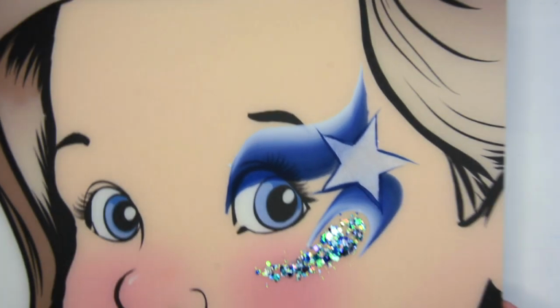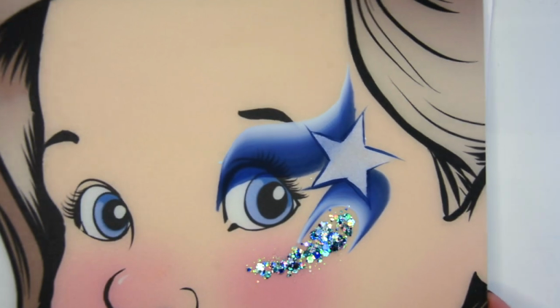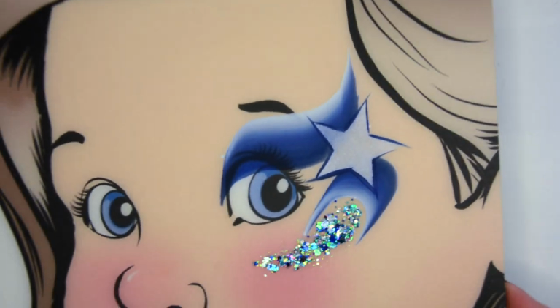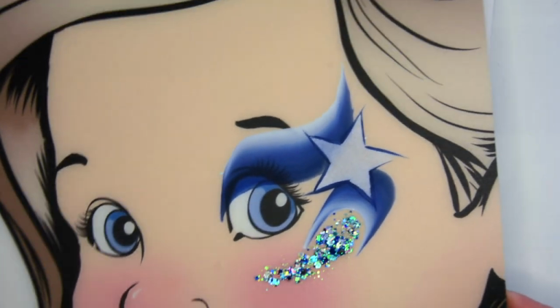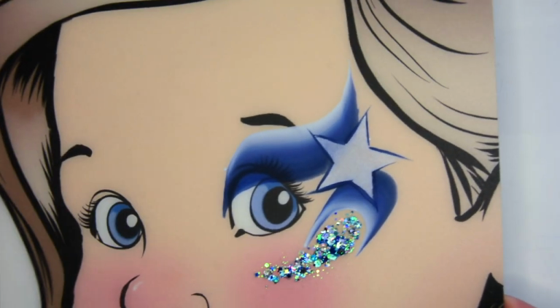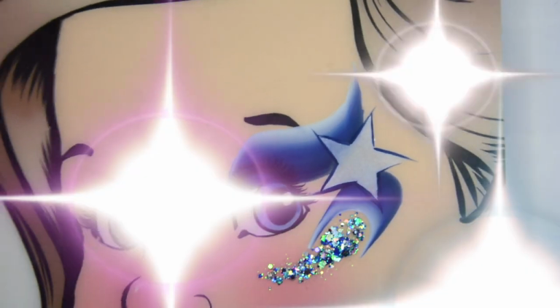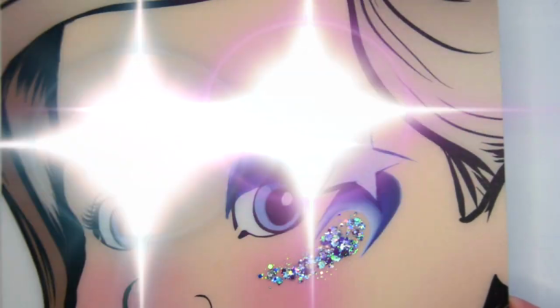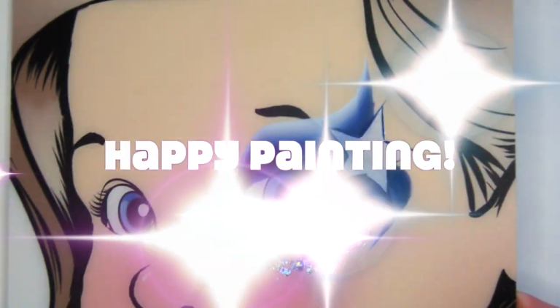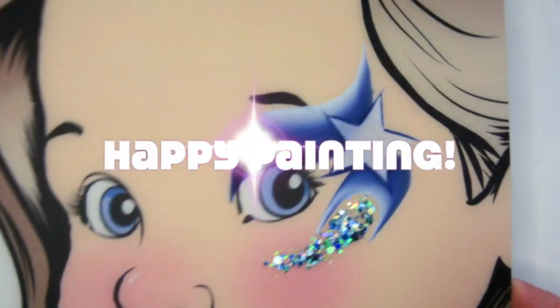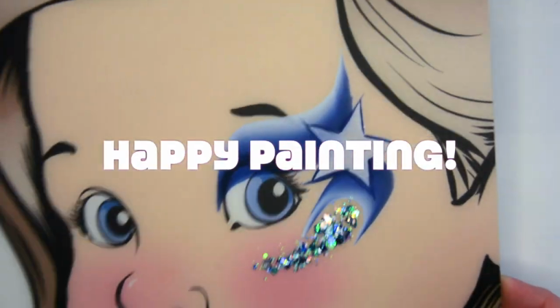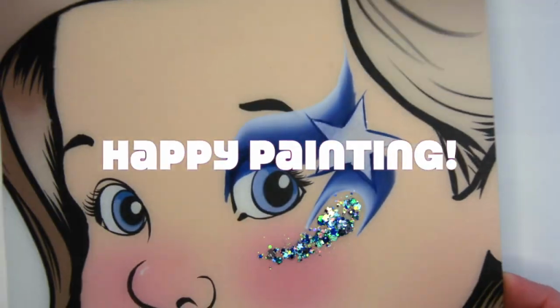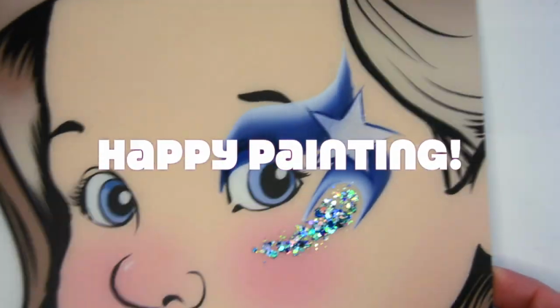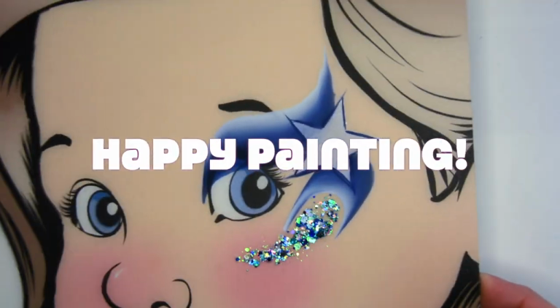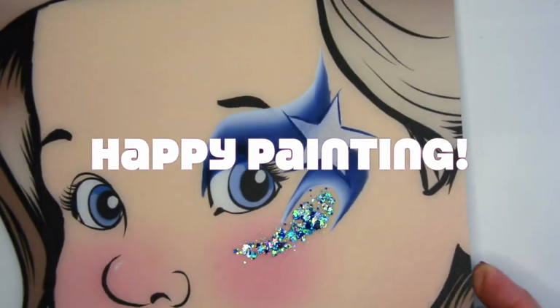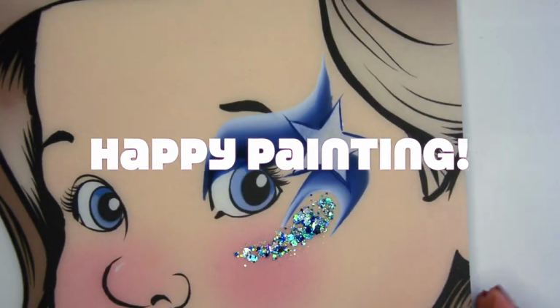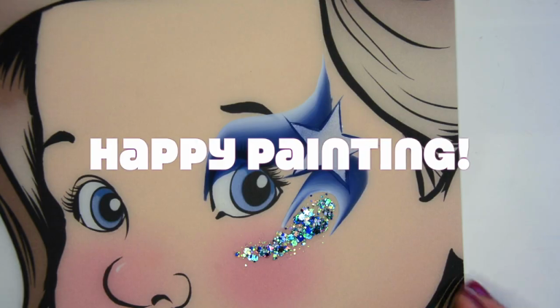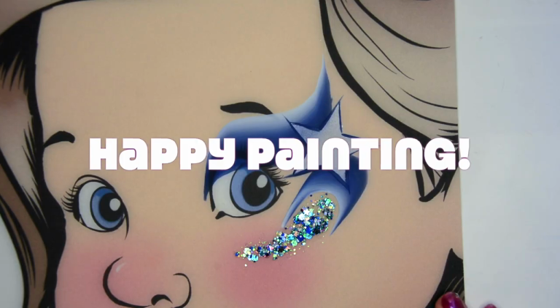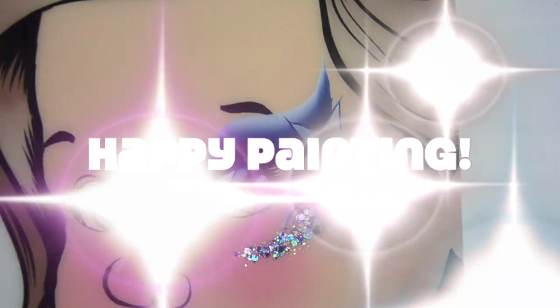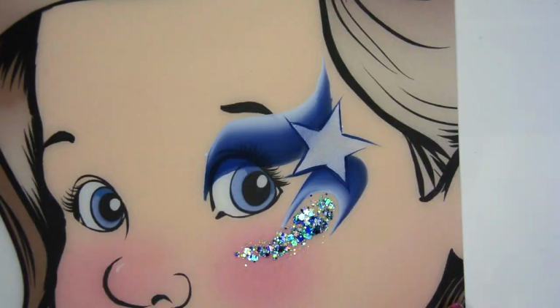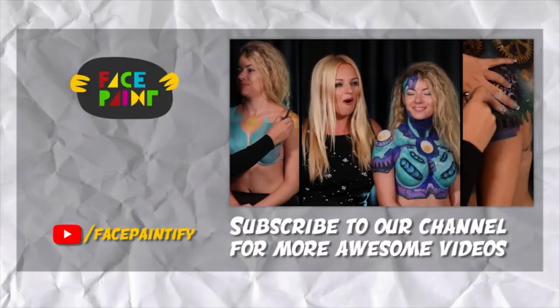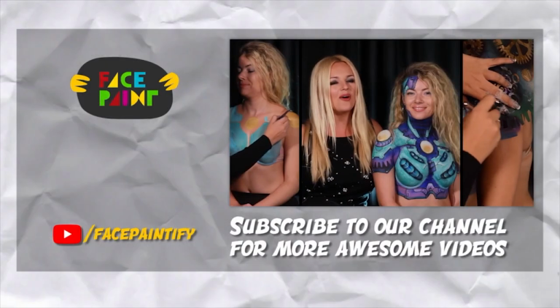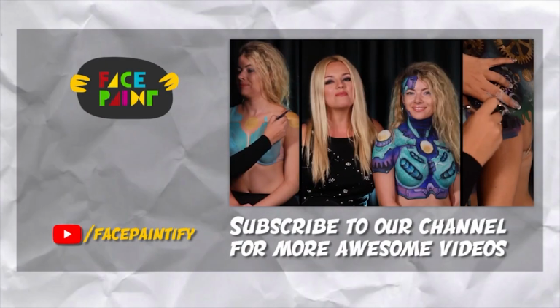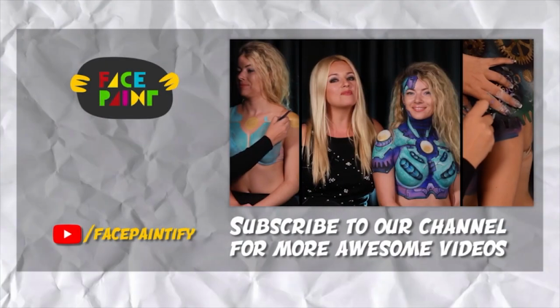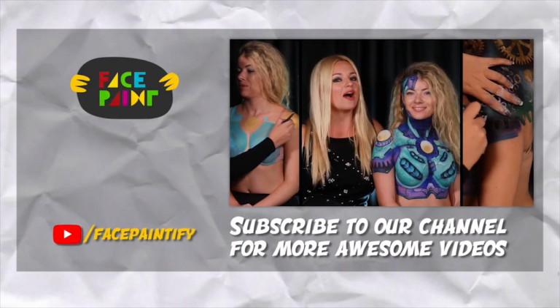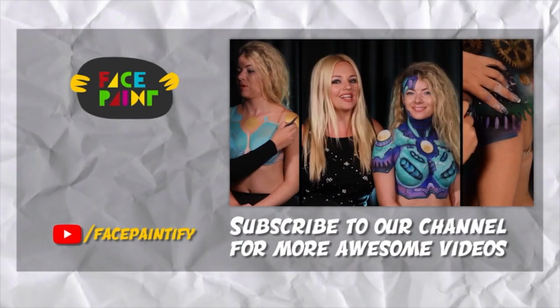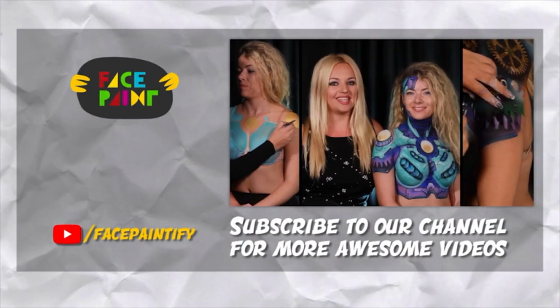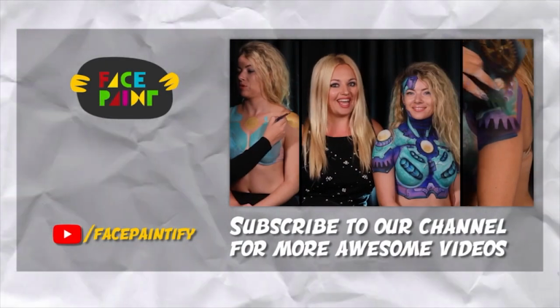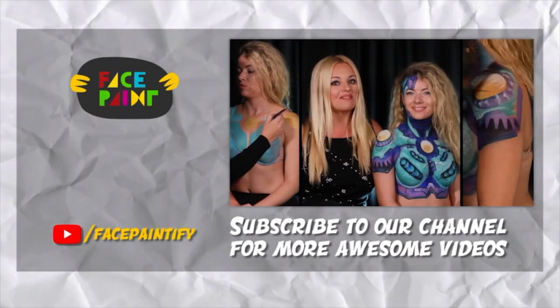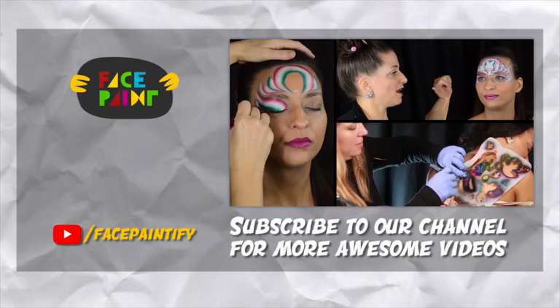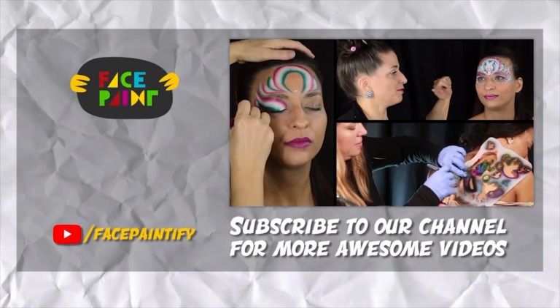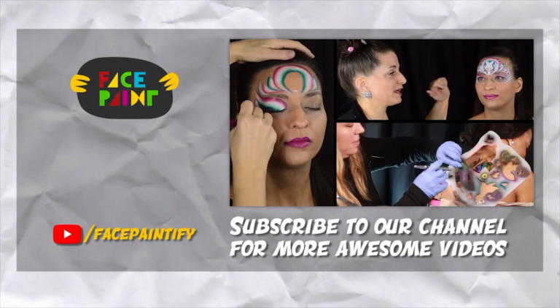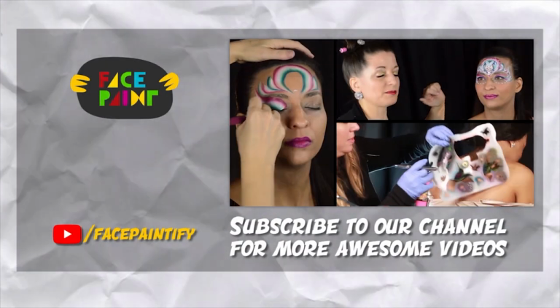And that's it — super quick. They all love this. Happy painting everyone.